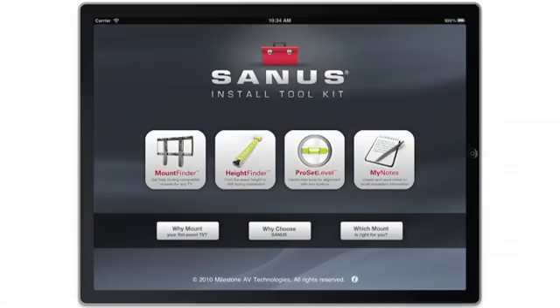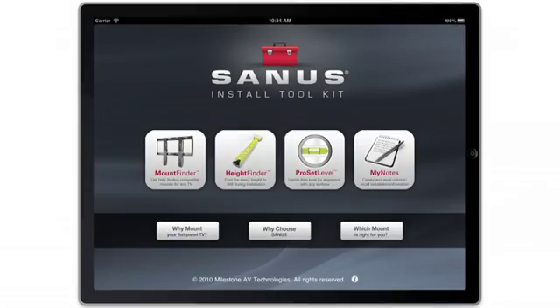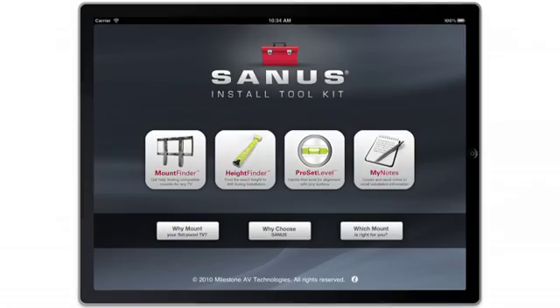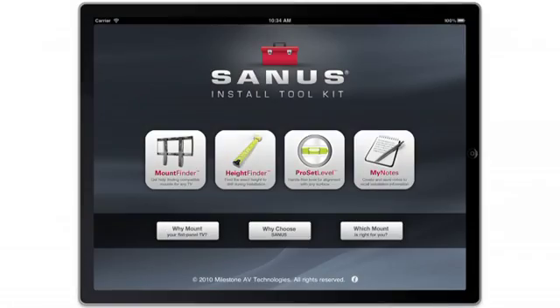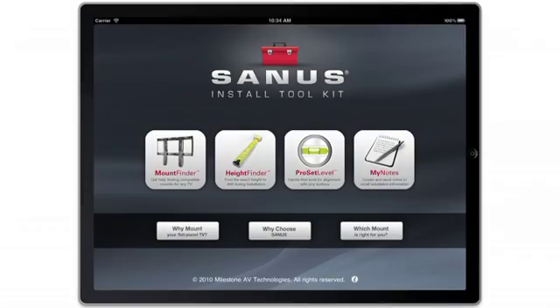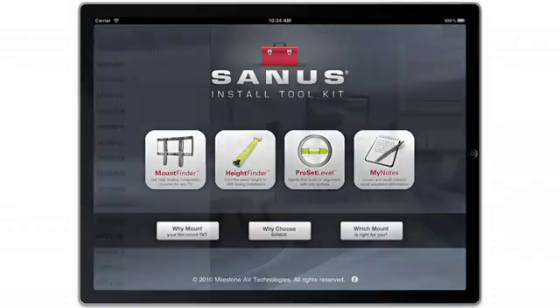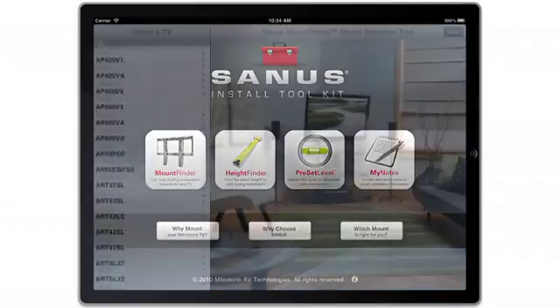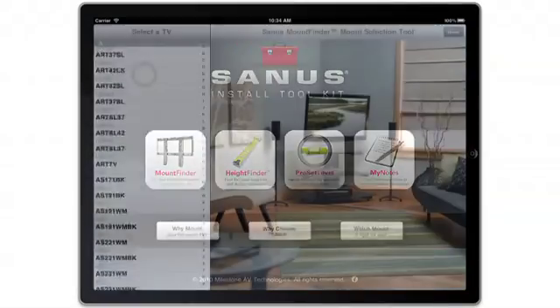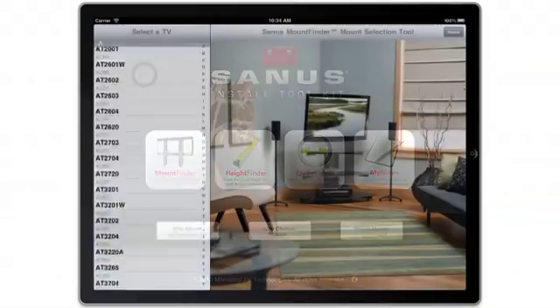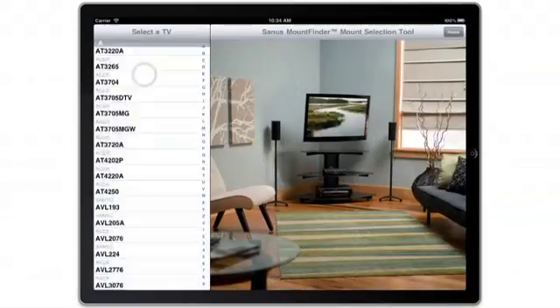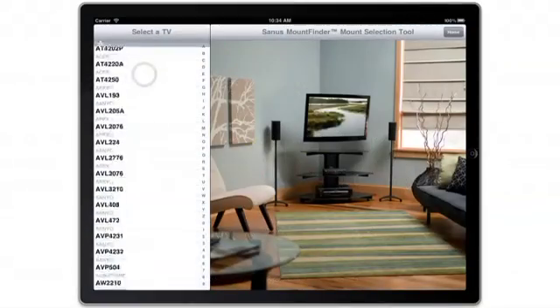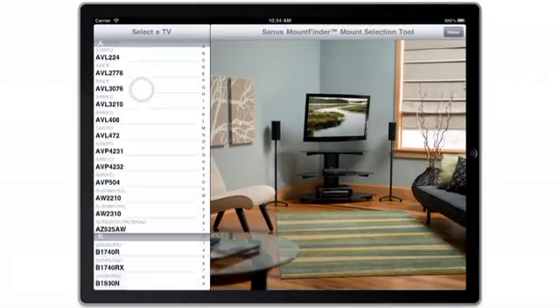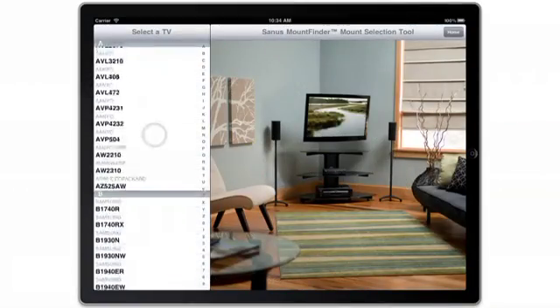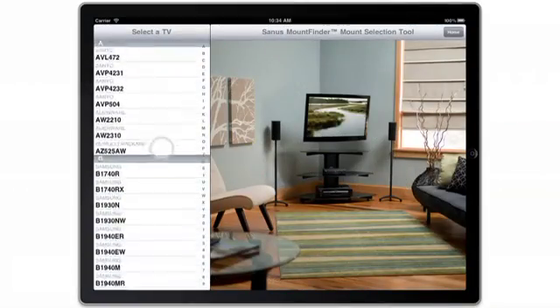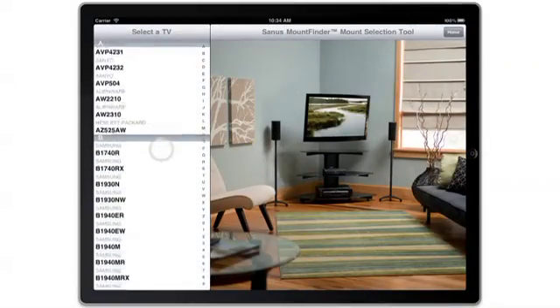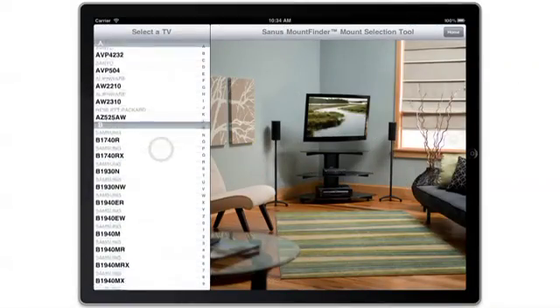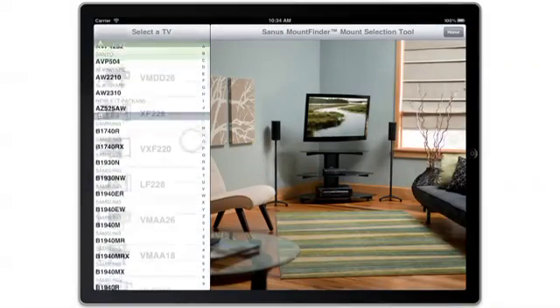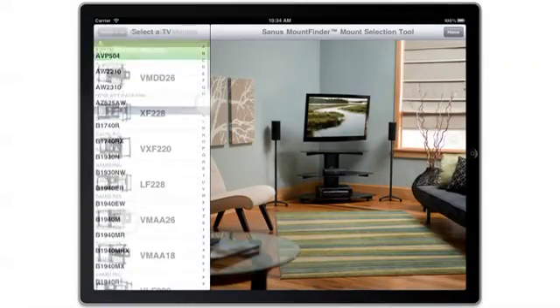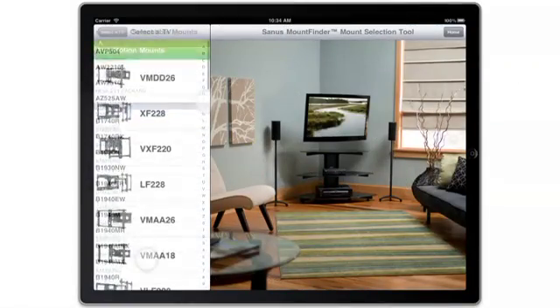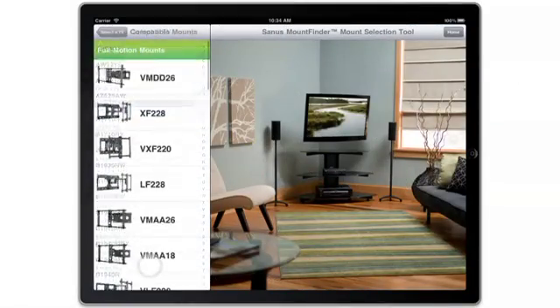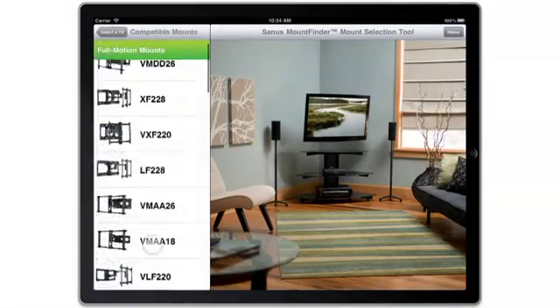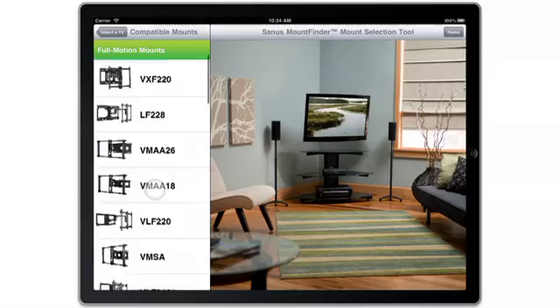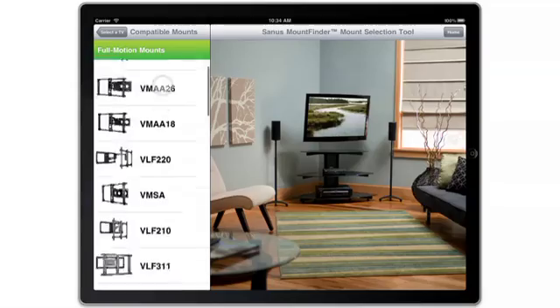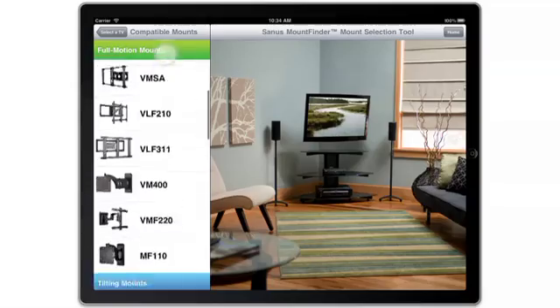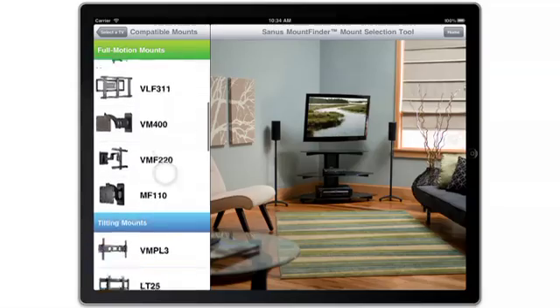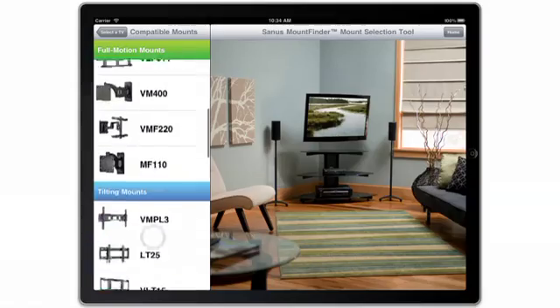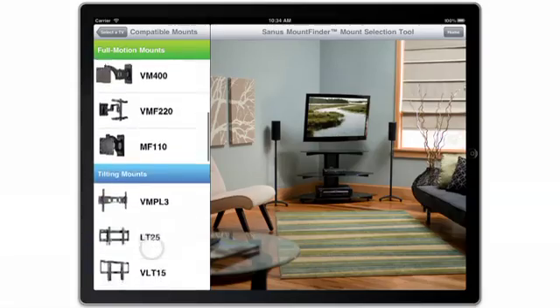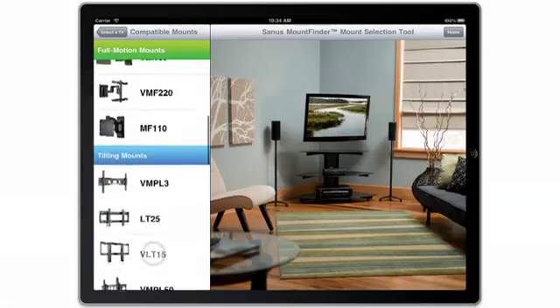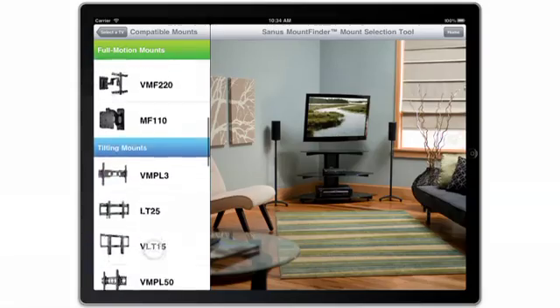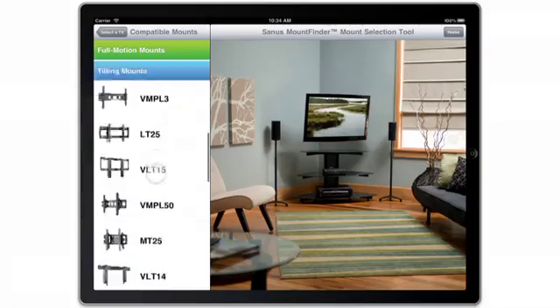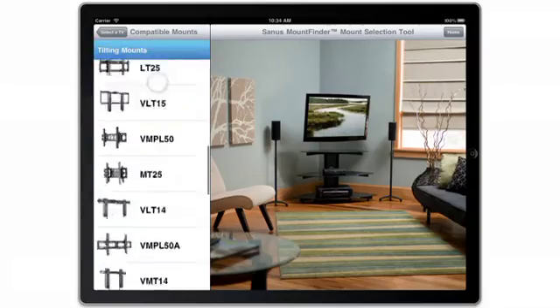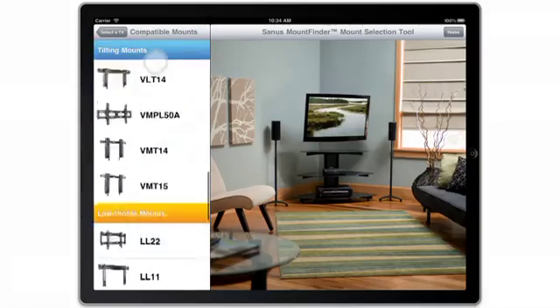The Sanus Mount Finder is an exclusive tool that allows you to find compatible mounts for any flat panel TV in seconds.